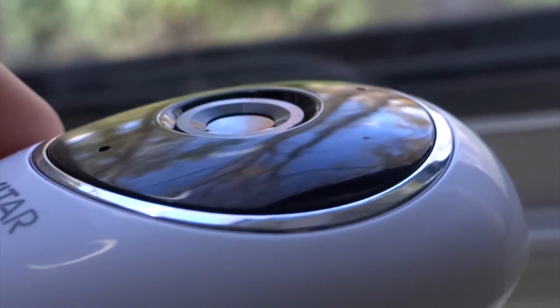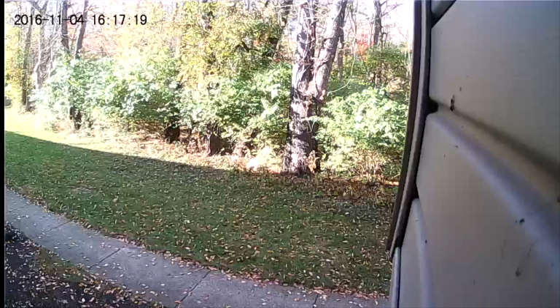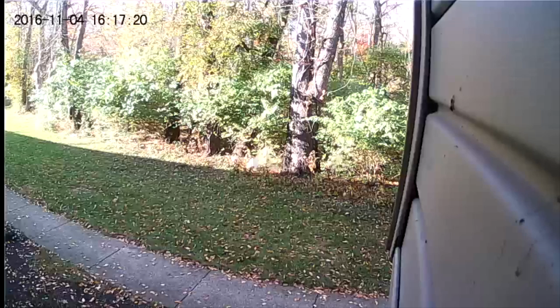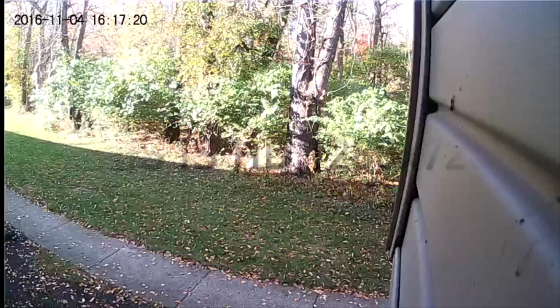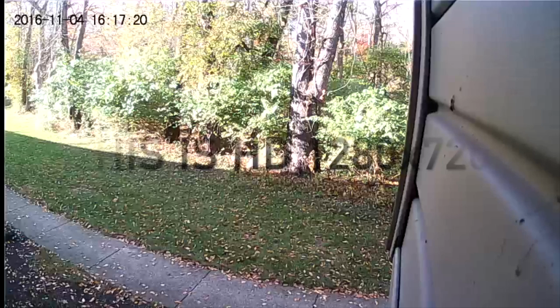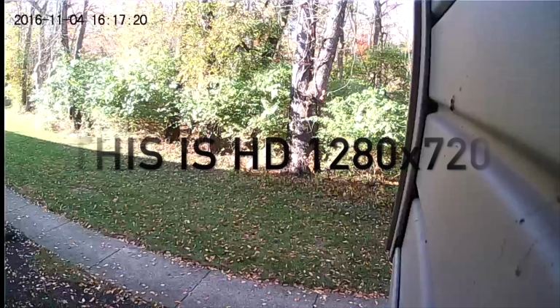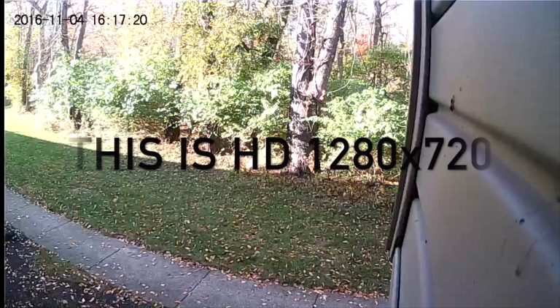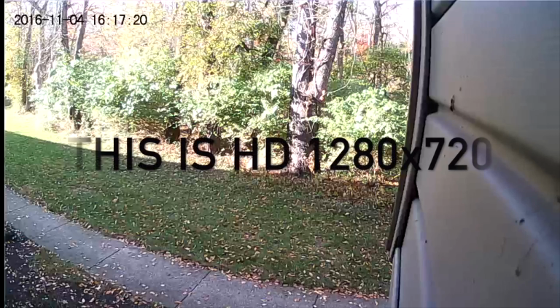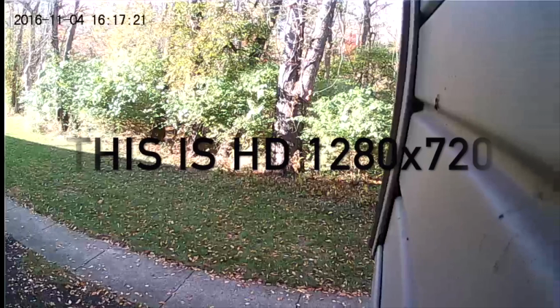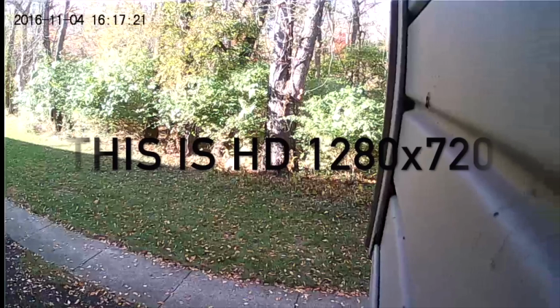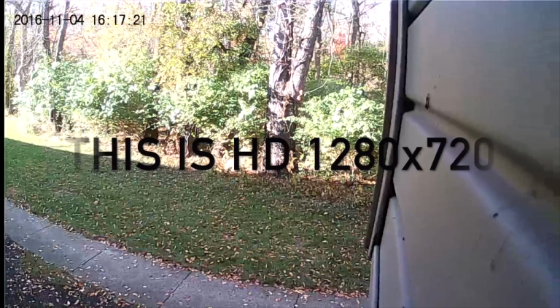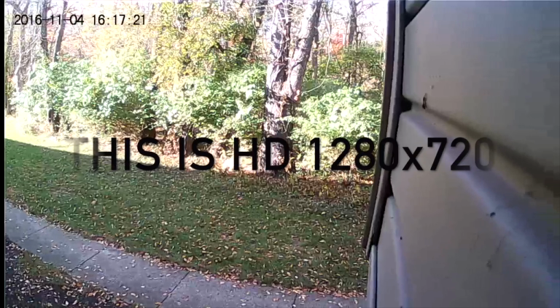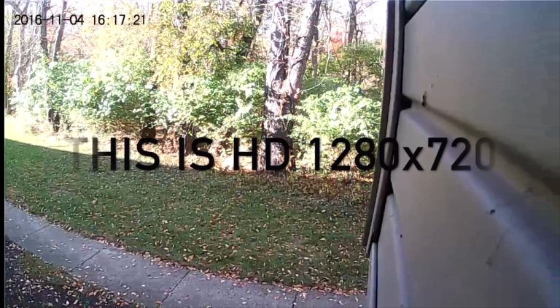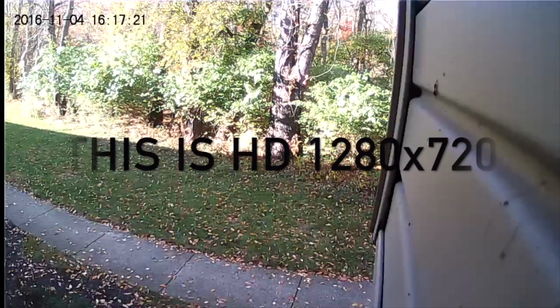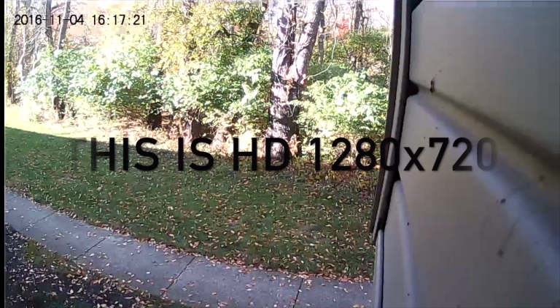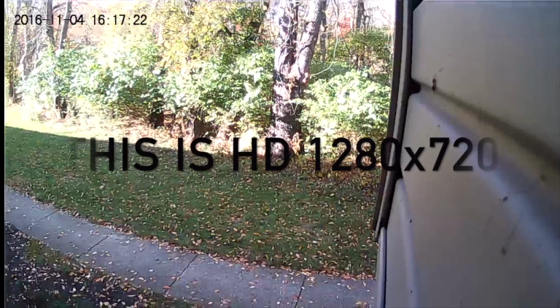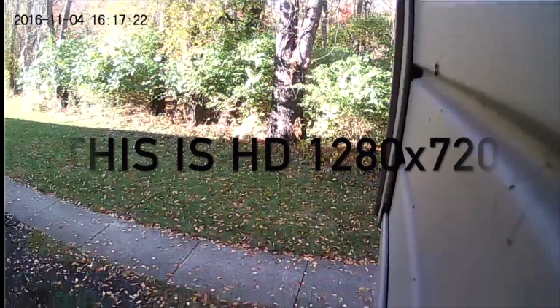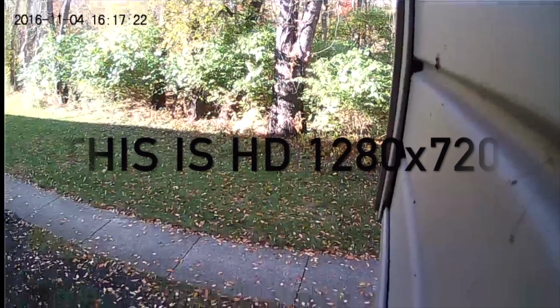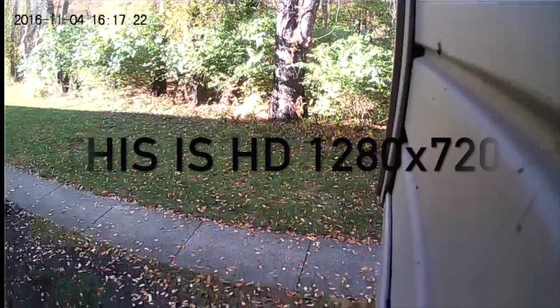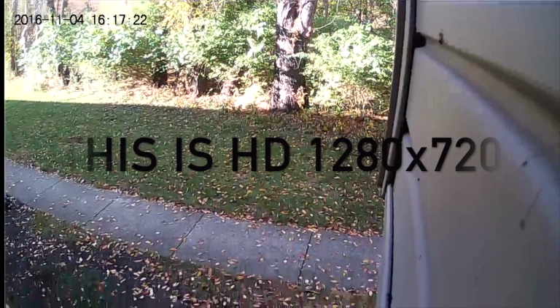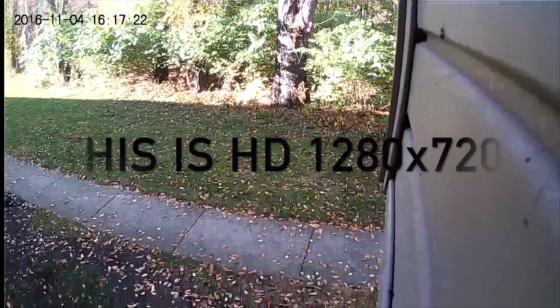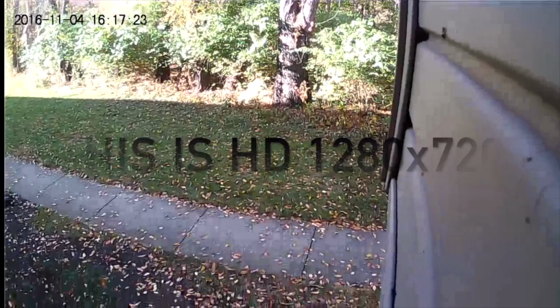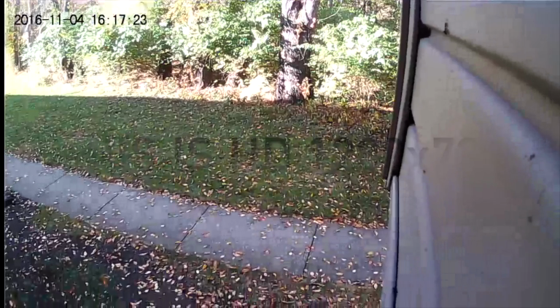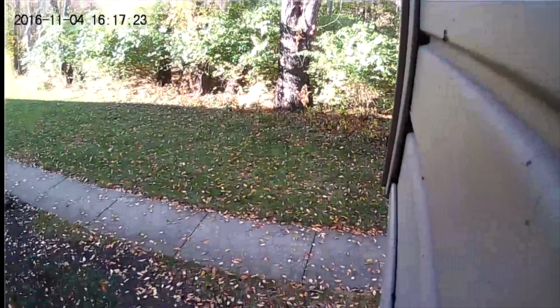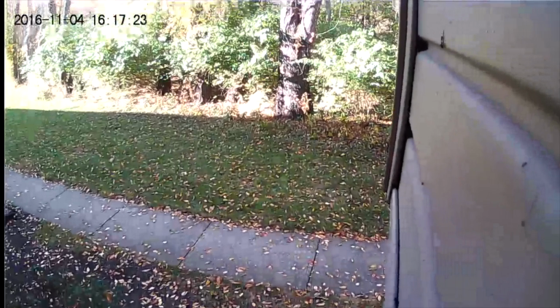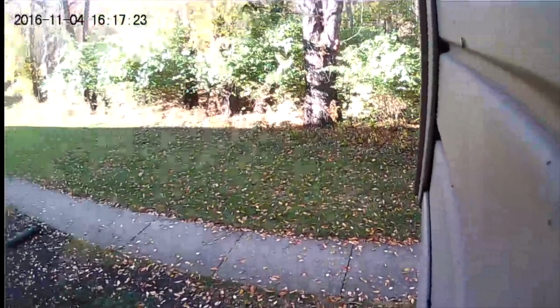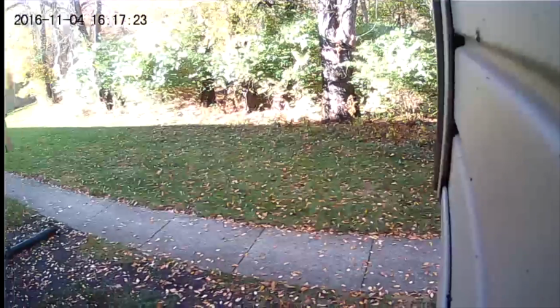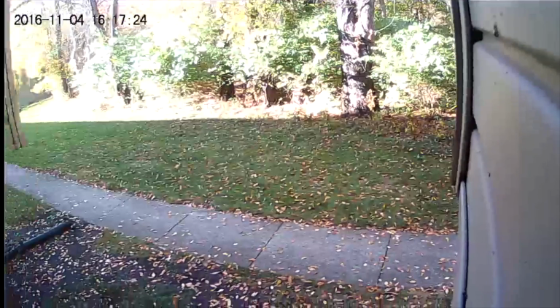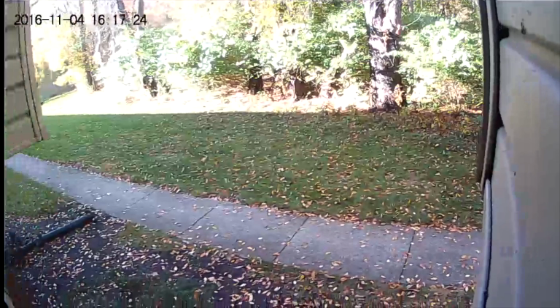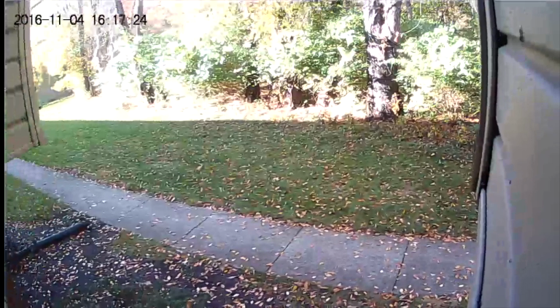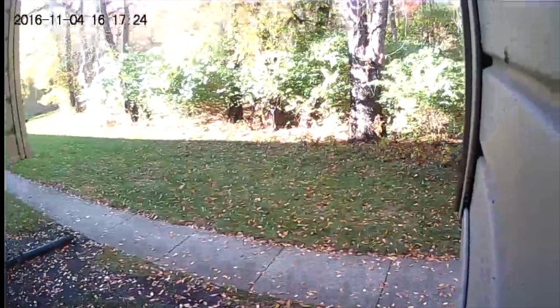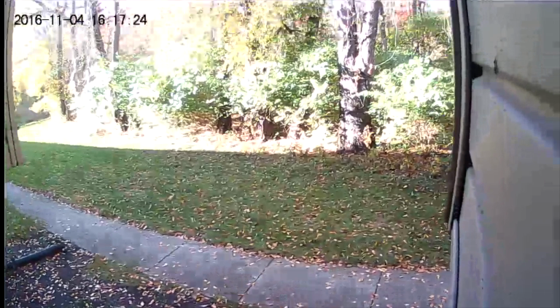This is the outside quality of the camera test.